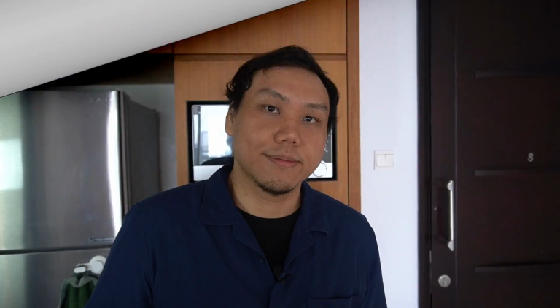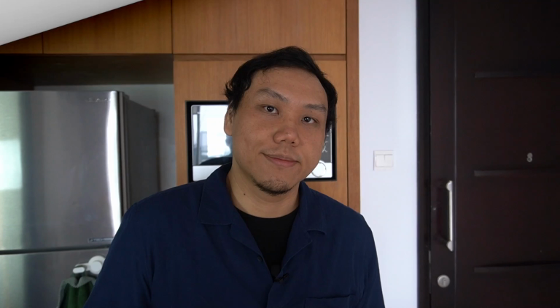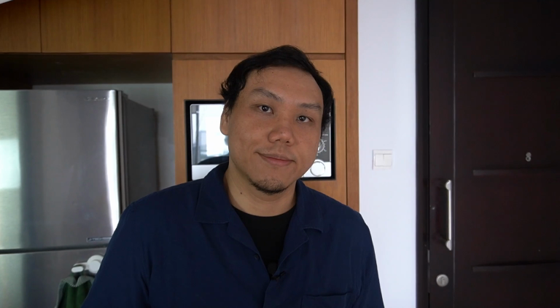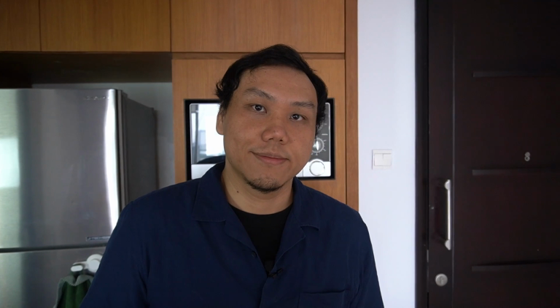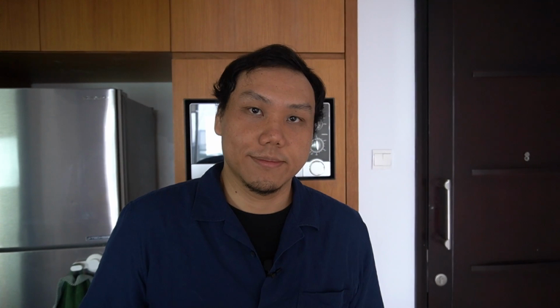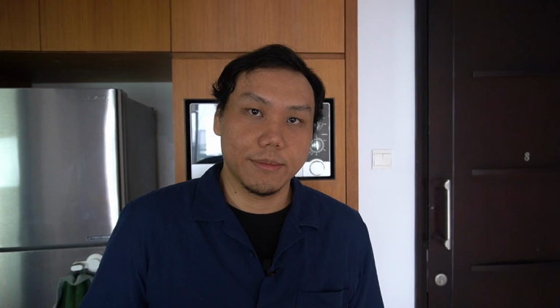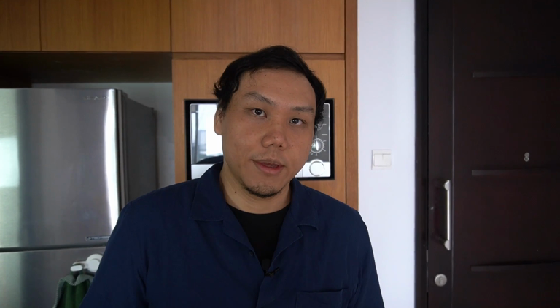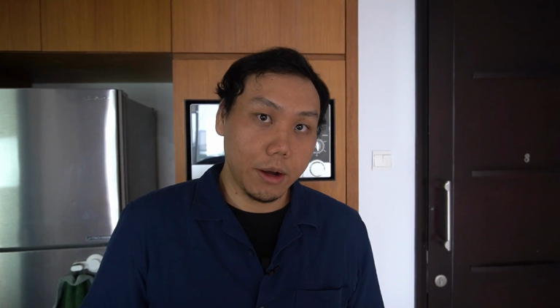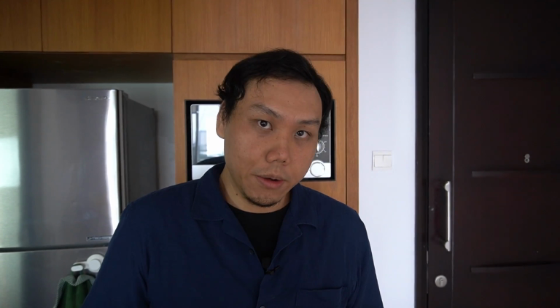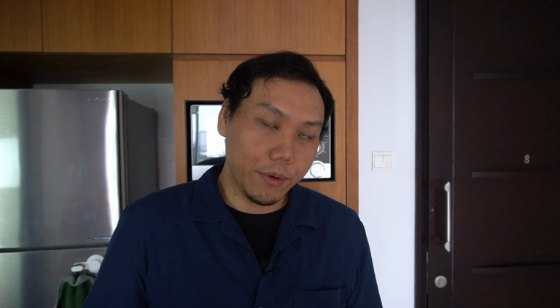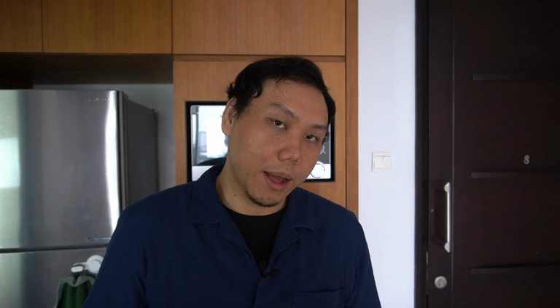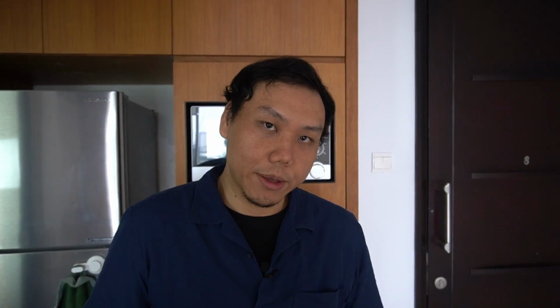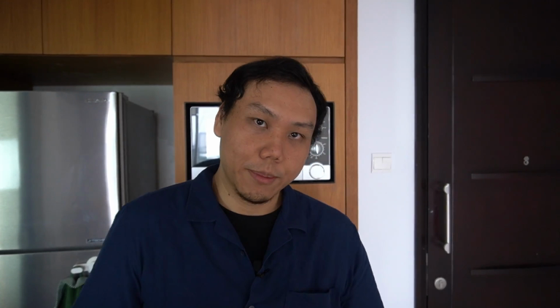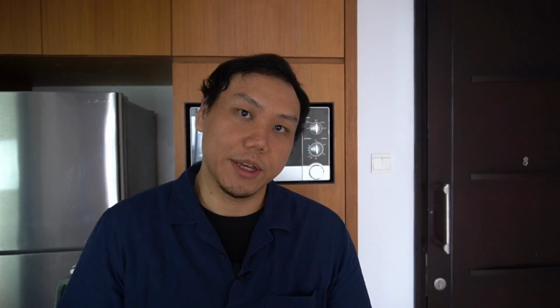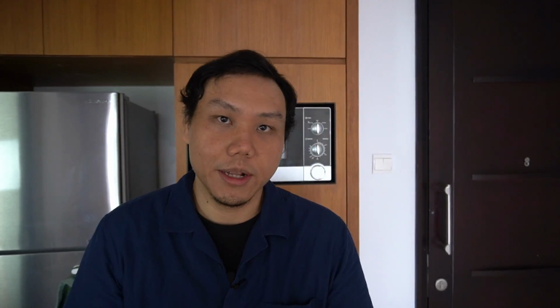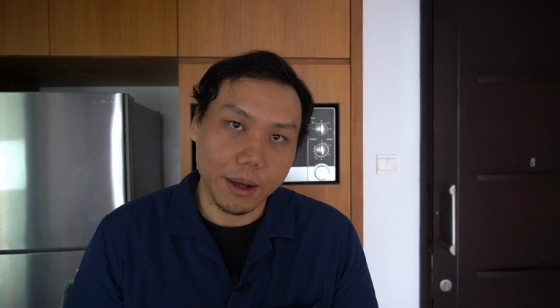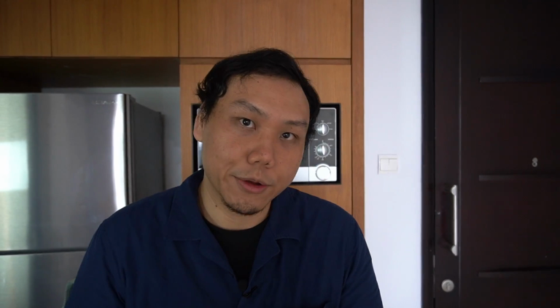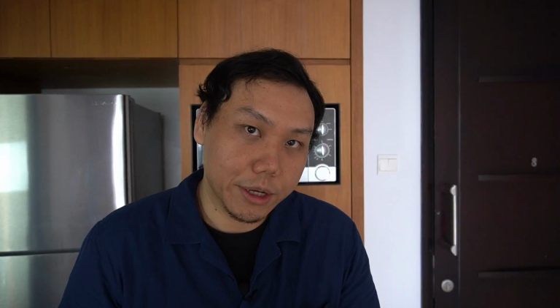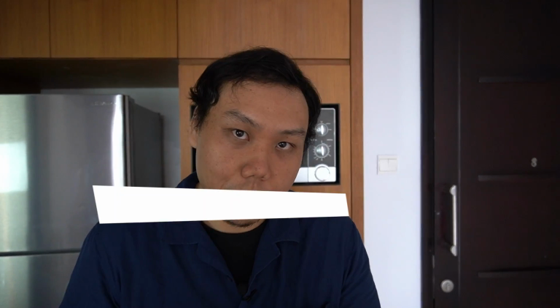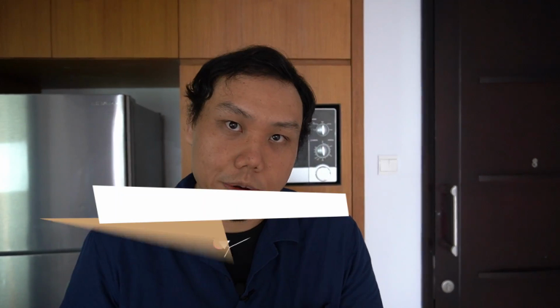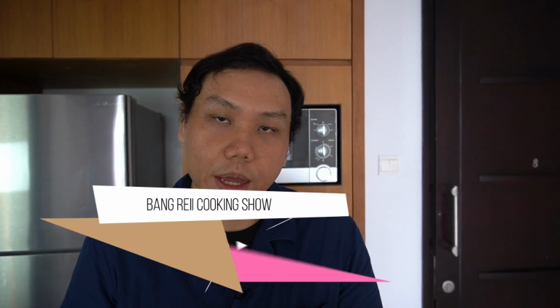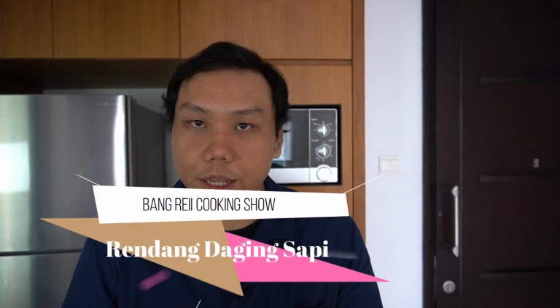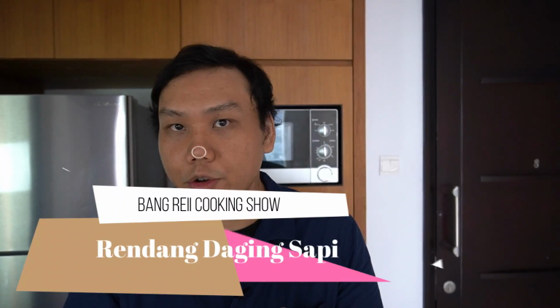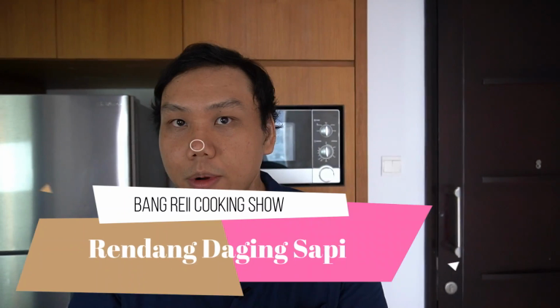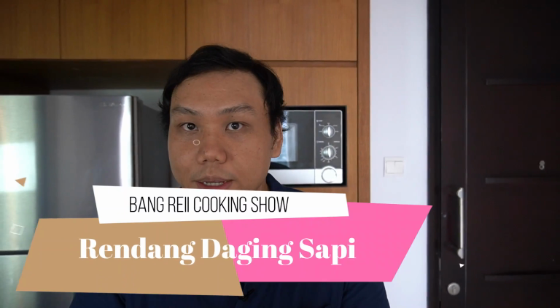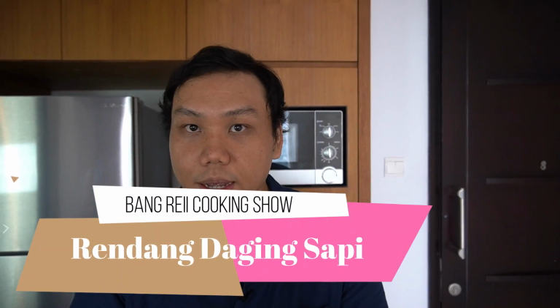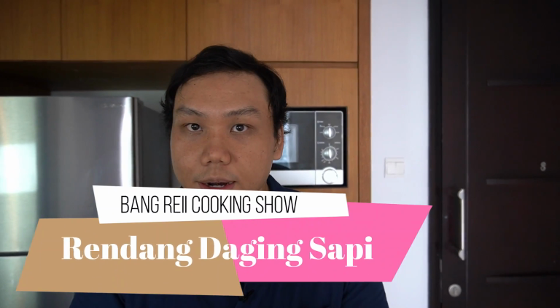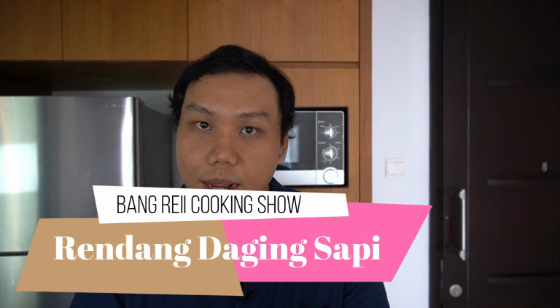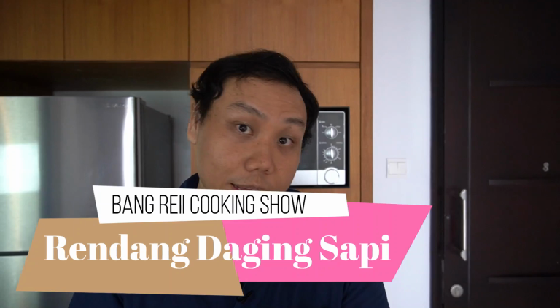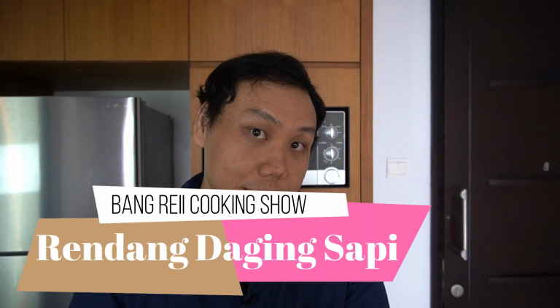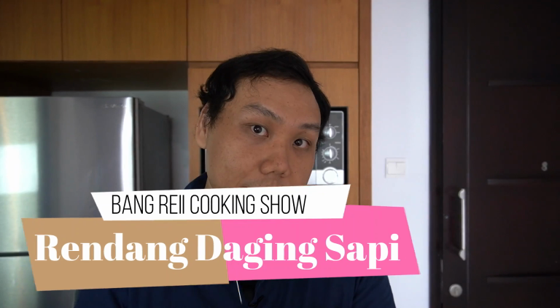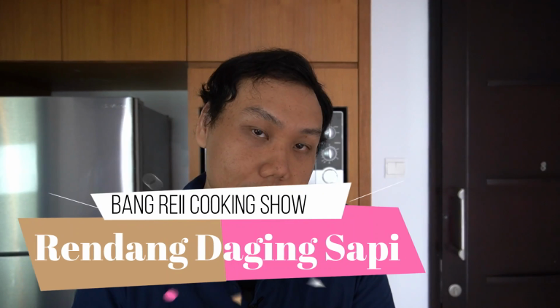Oke, hello, welcome back to my channel Bang Rai Cooking Show. Hari ini gue mau masak rendang daging sapi.